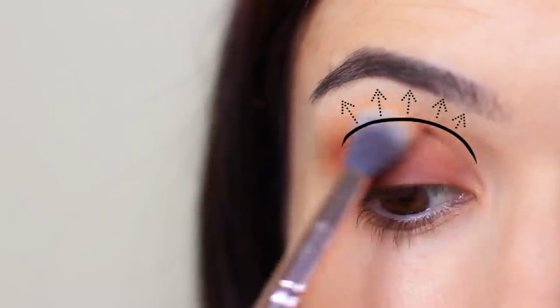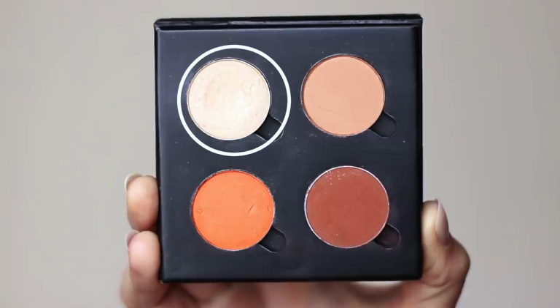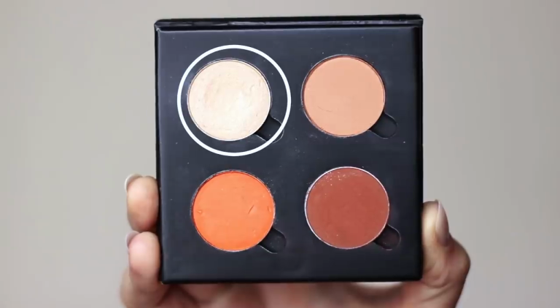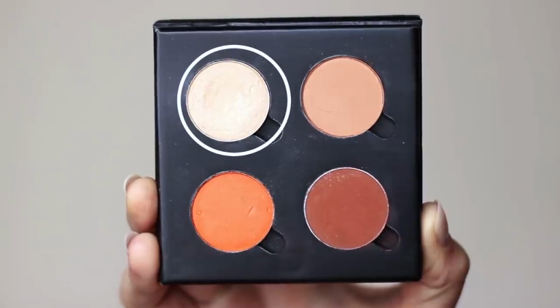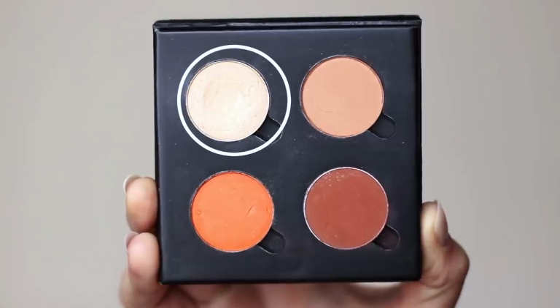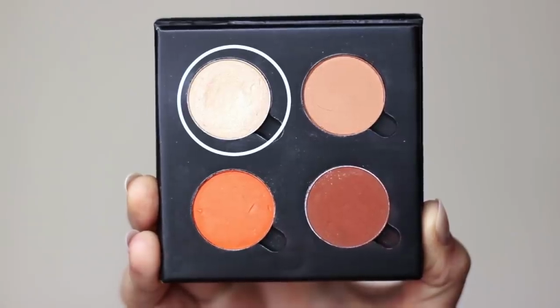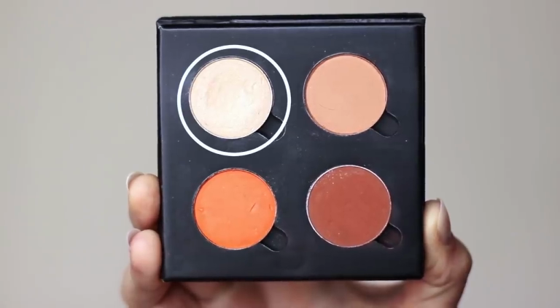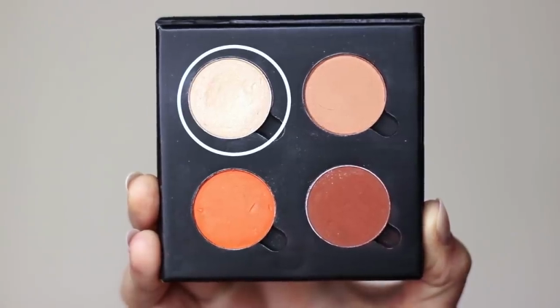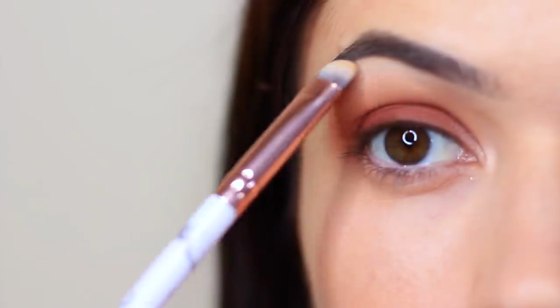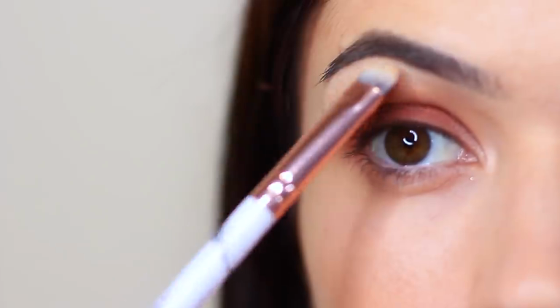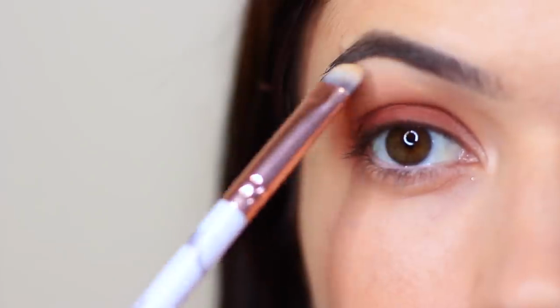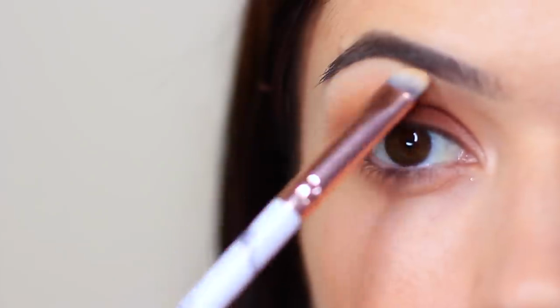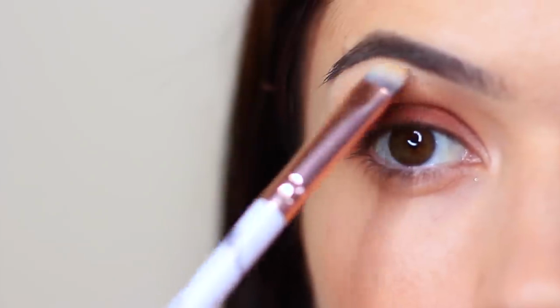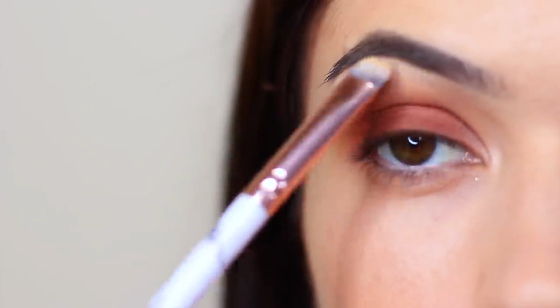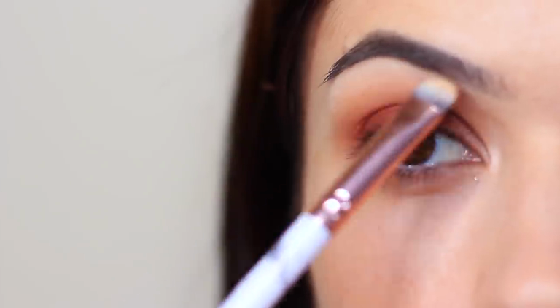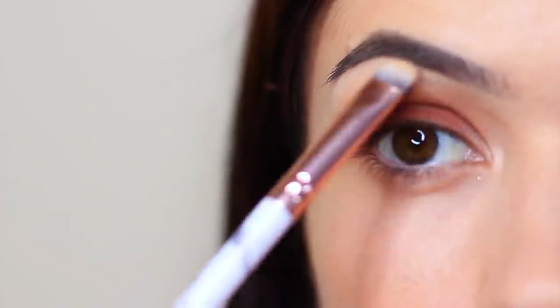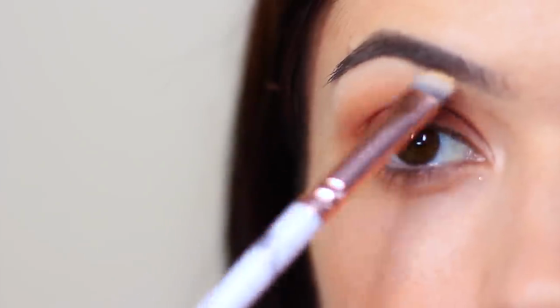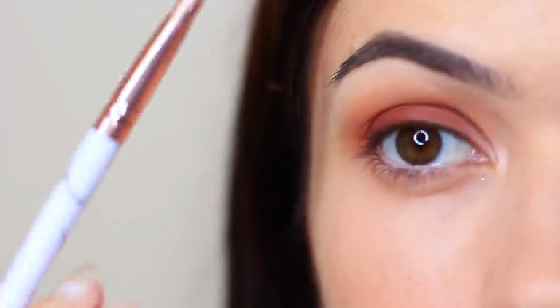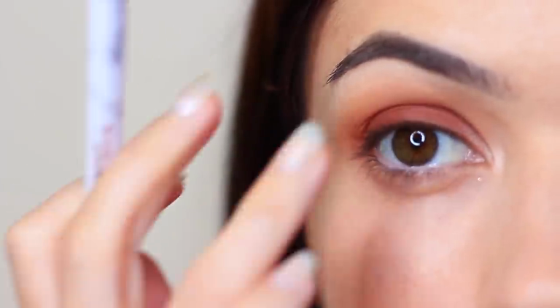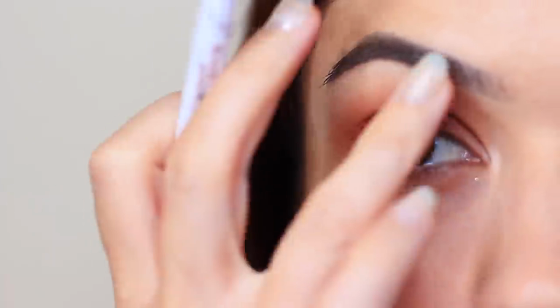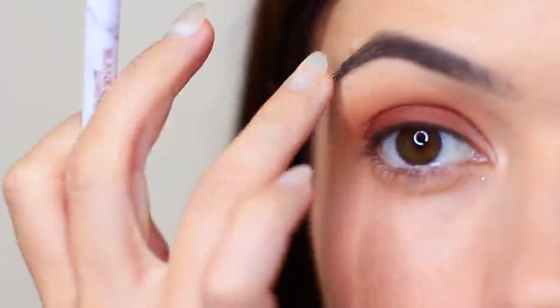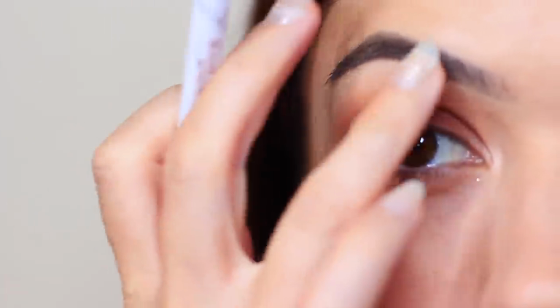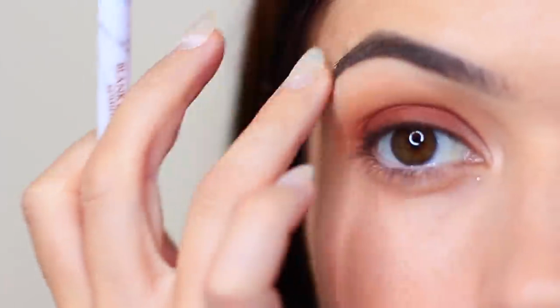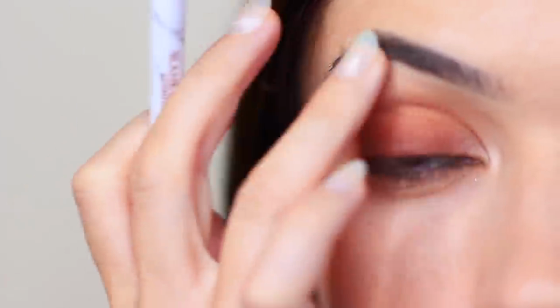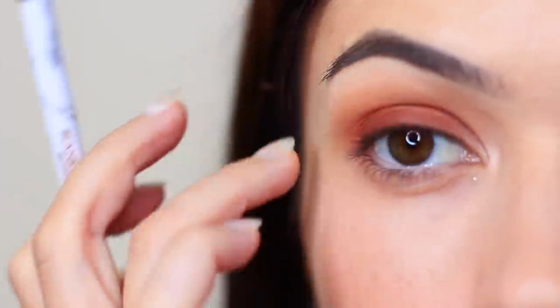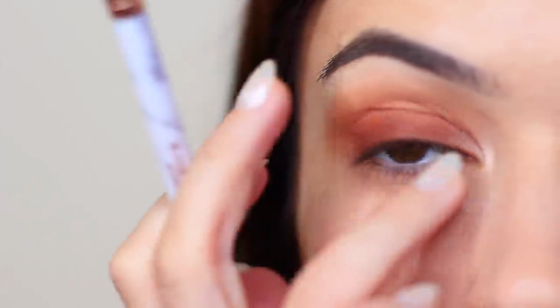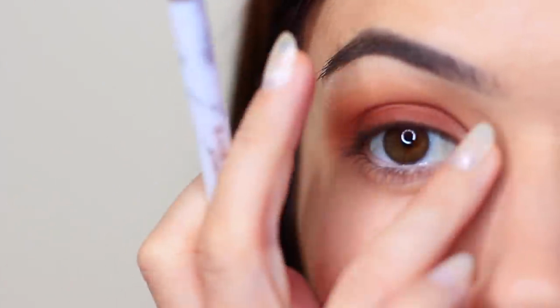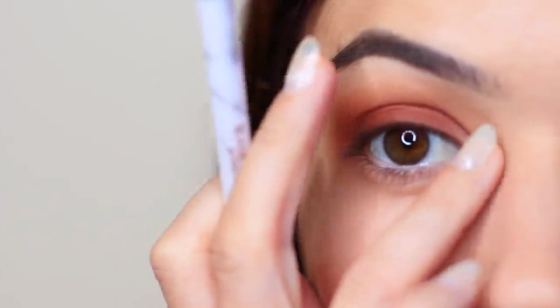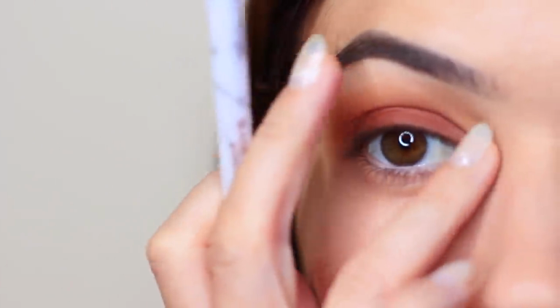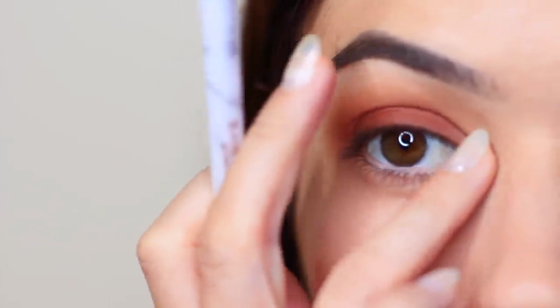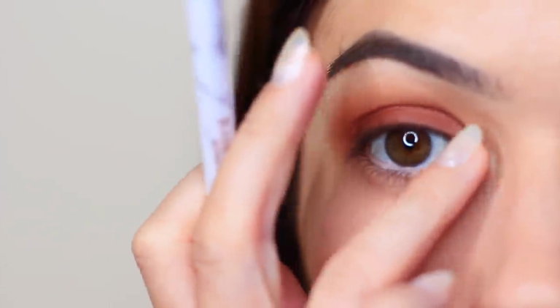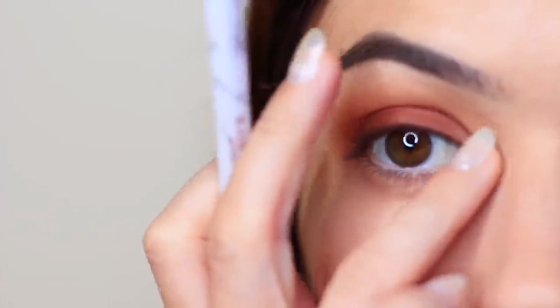Then I'm going to take my highlighter shade, and with a flat brush or your fingertips, you can just tap this on the inner corner and just underneath the brows.